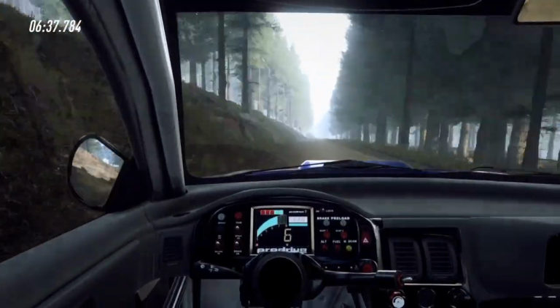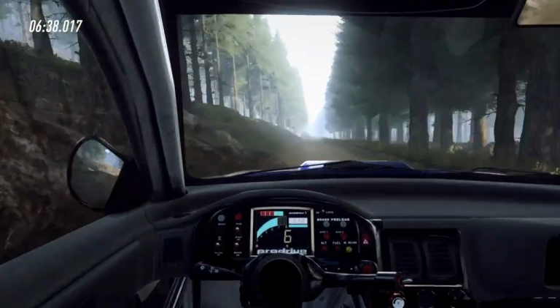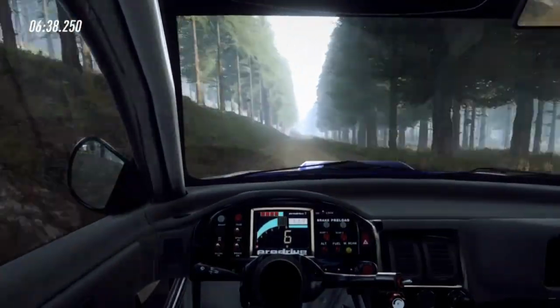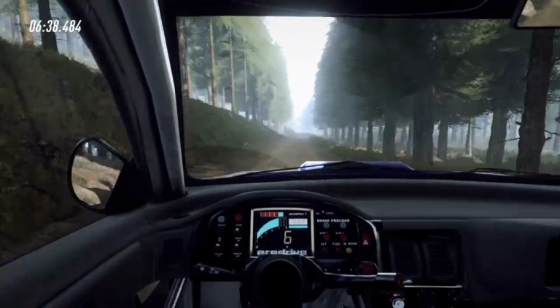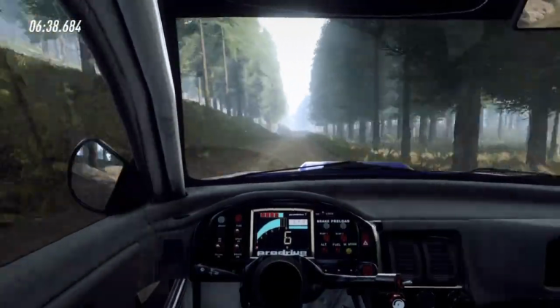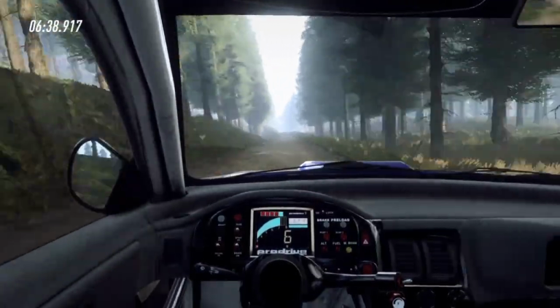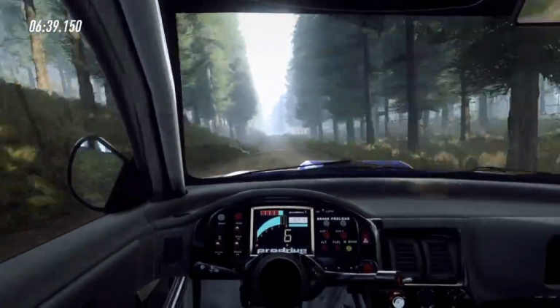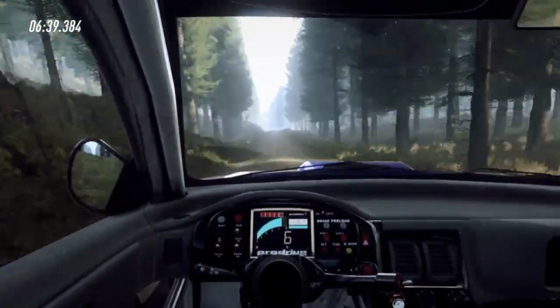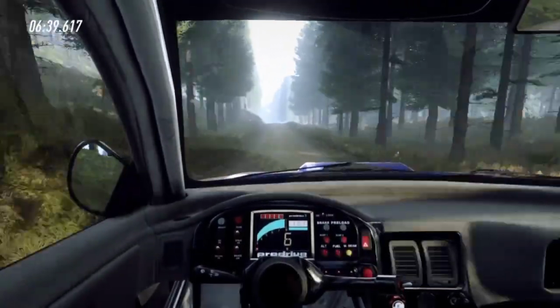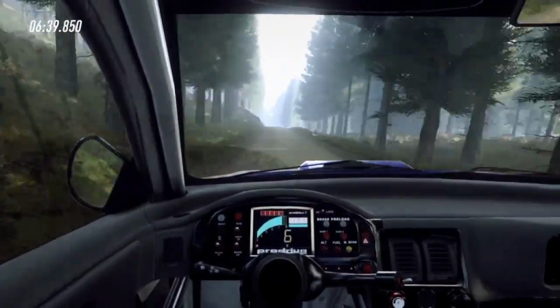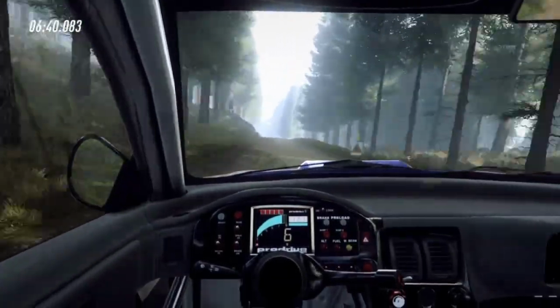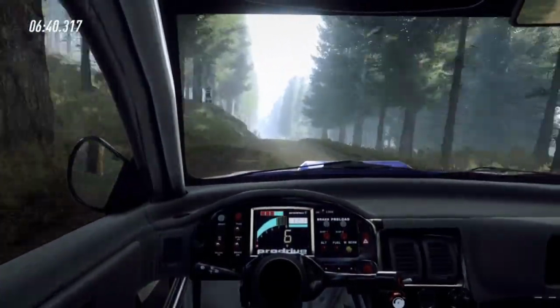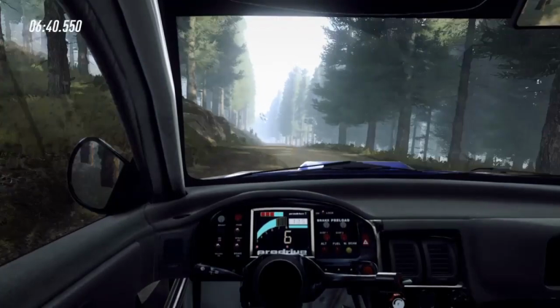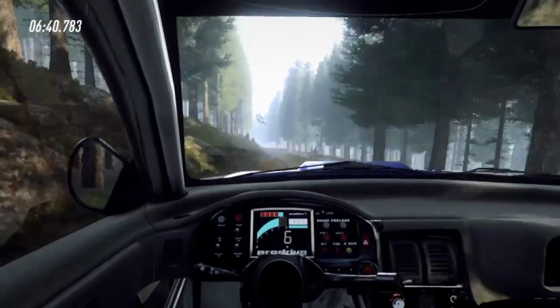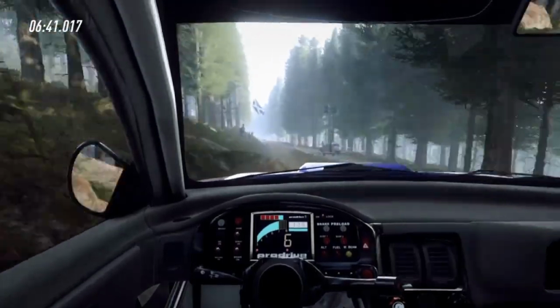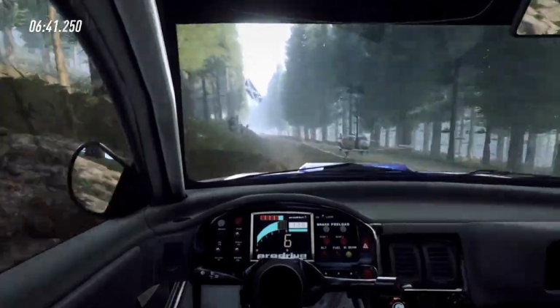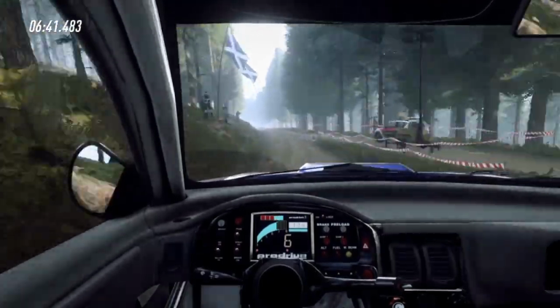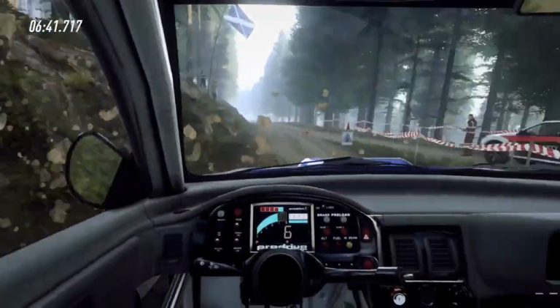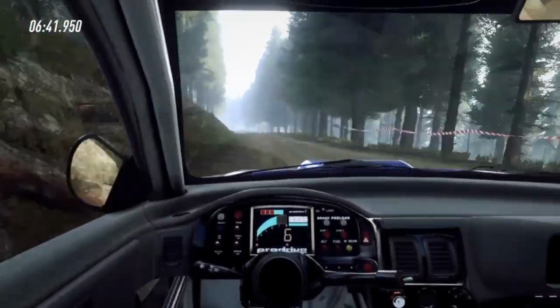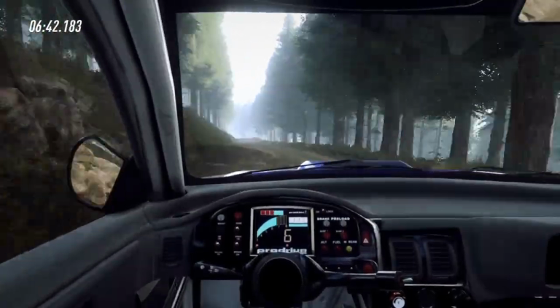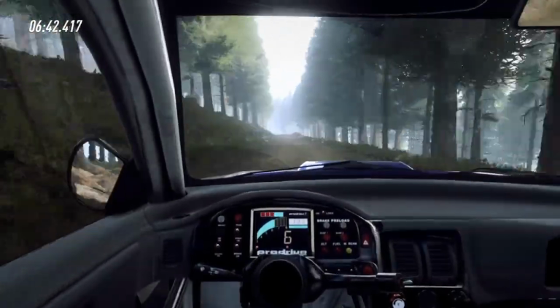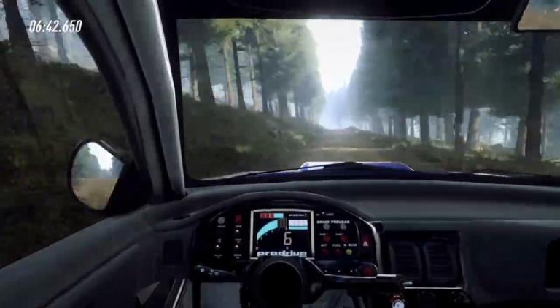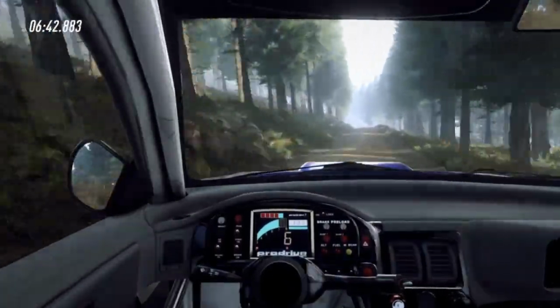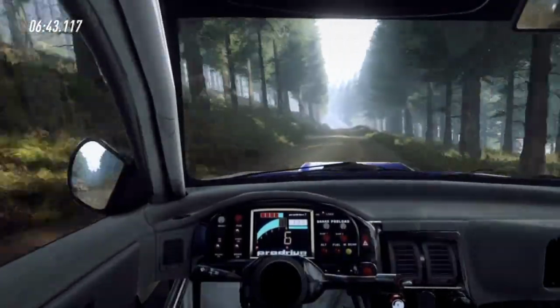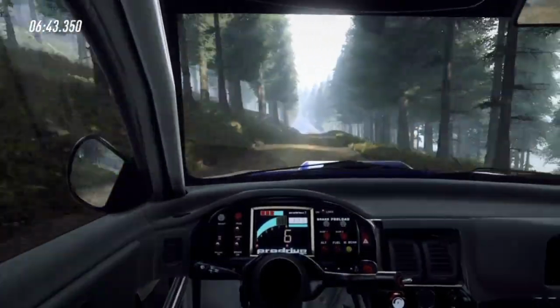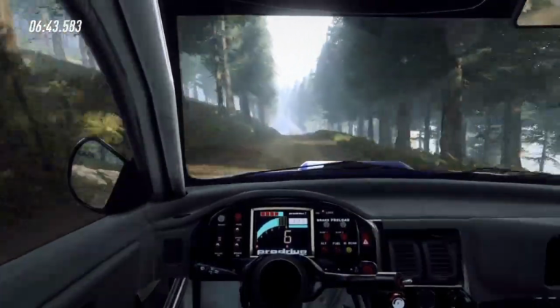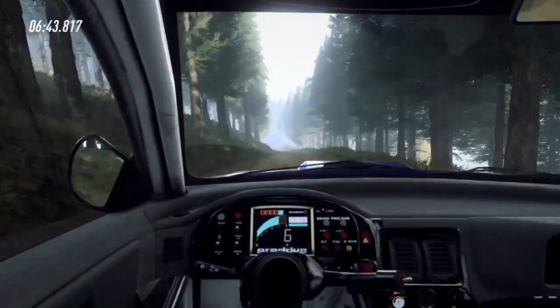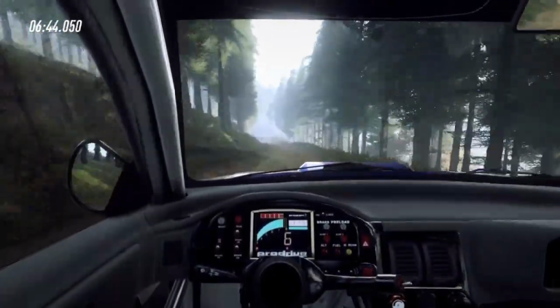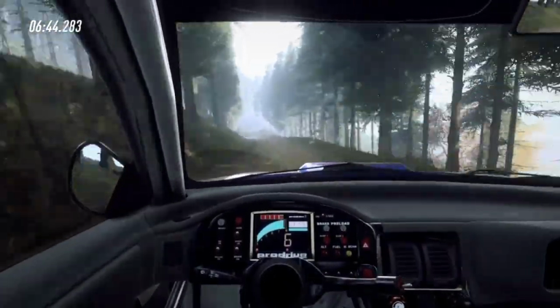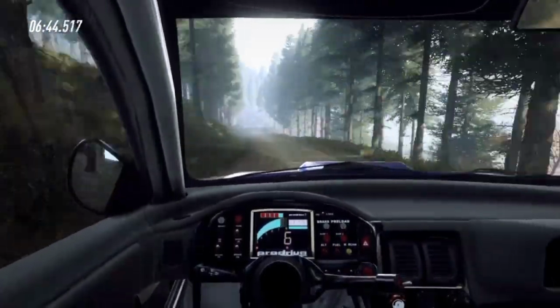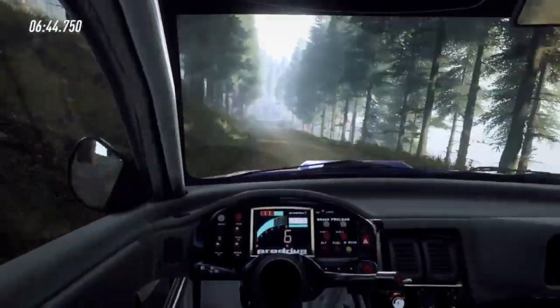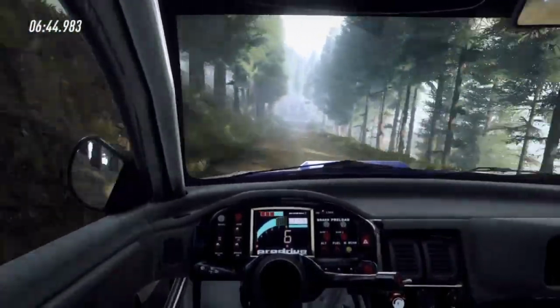6 left, opens, 60, keep middle of a crest, into short 6 left, caution, slow in 100, downhill, small crest.